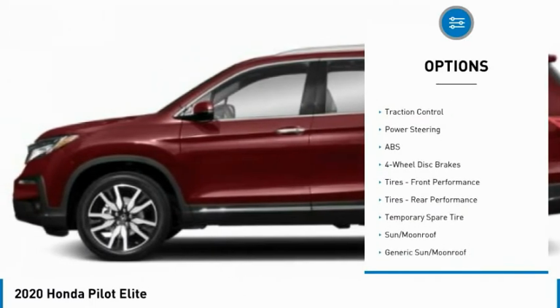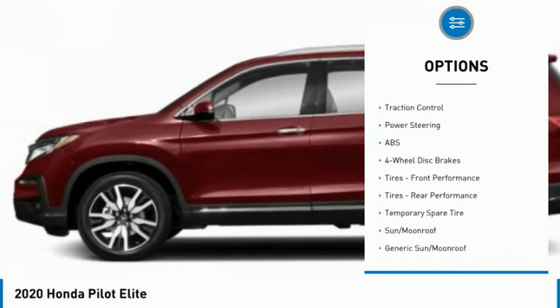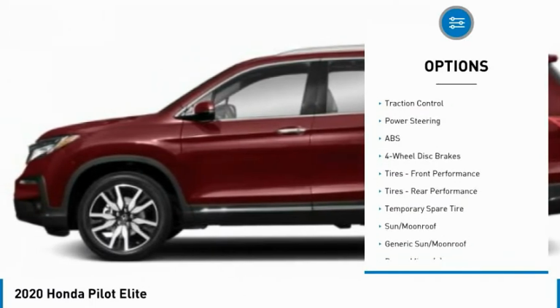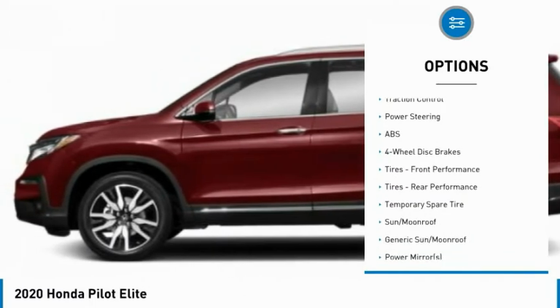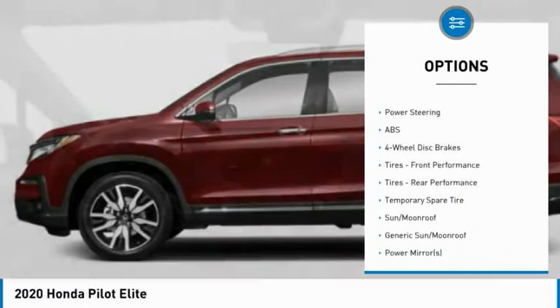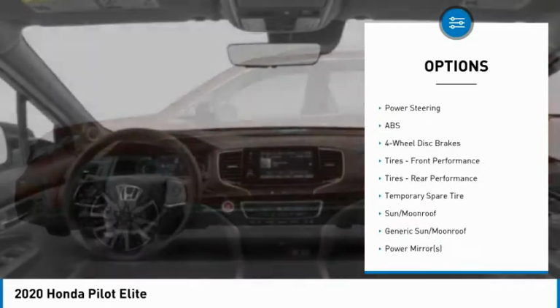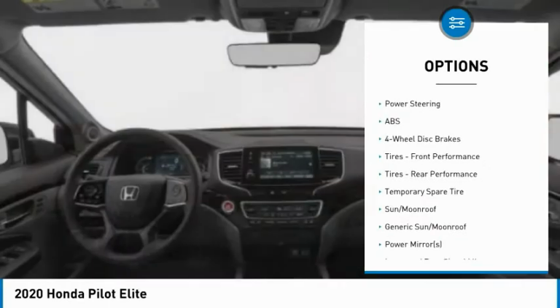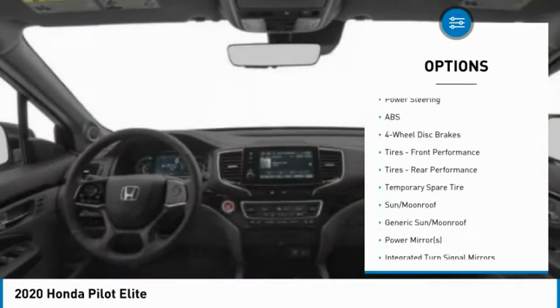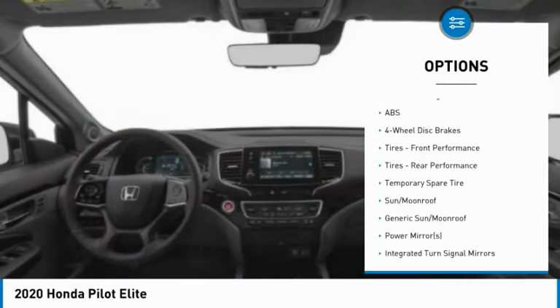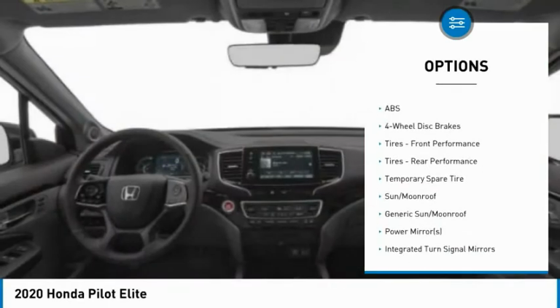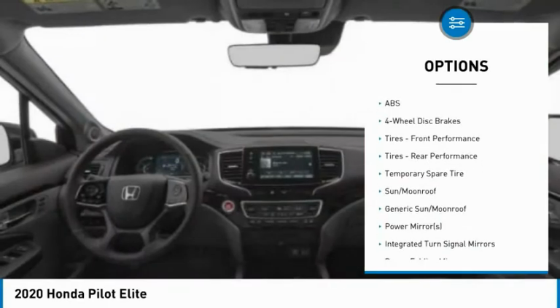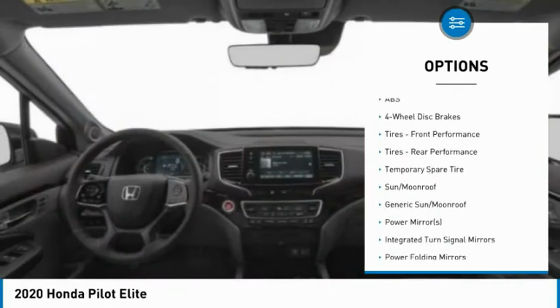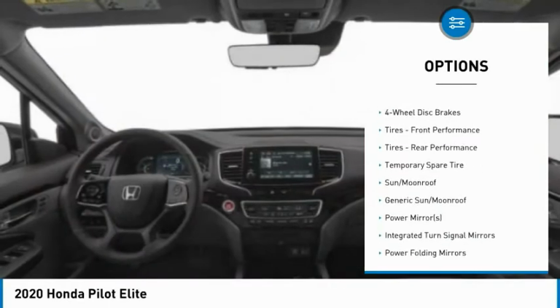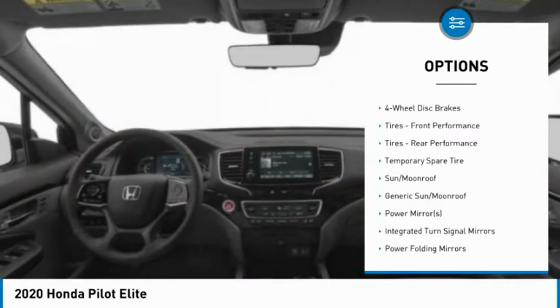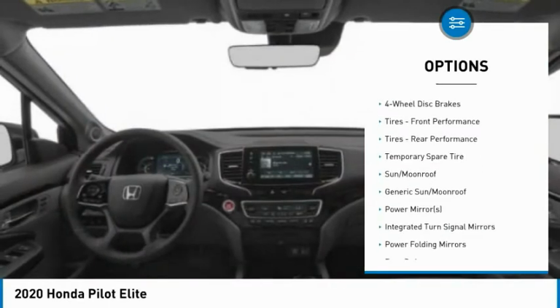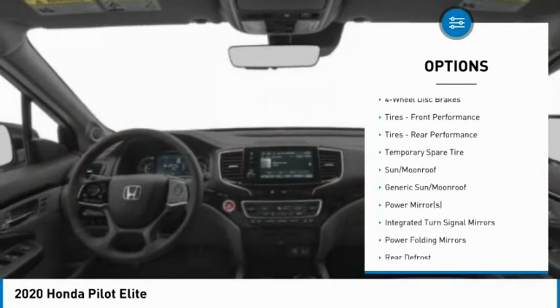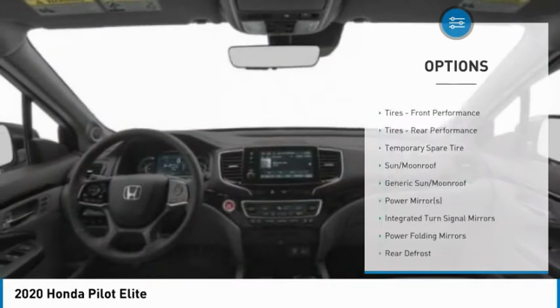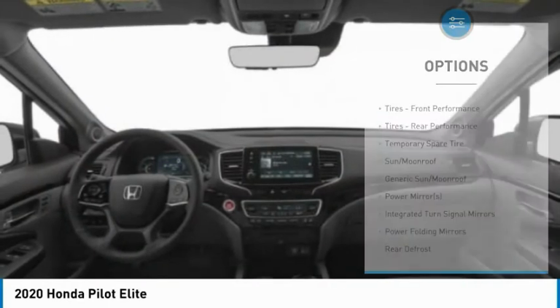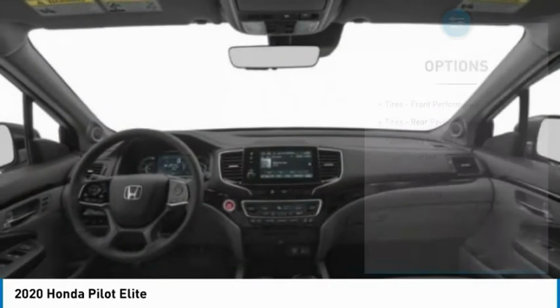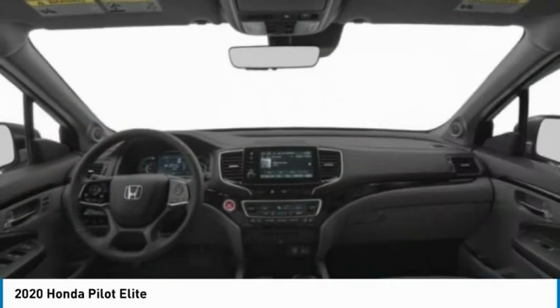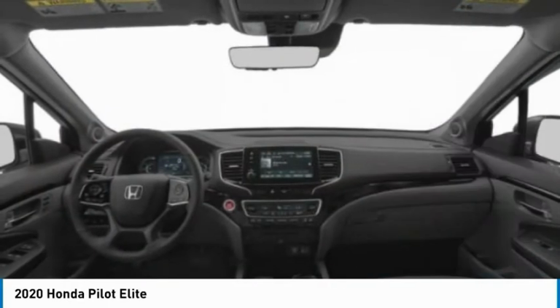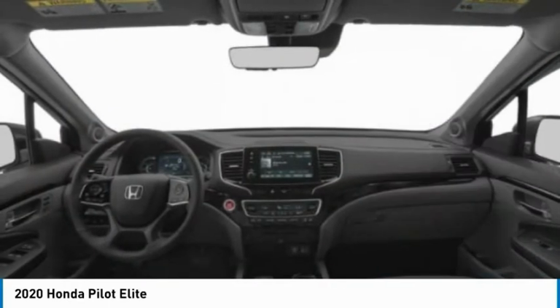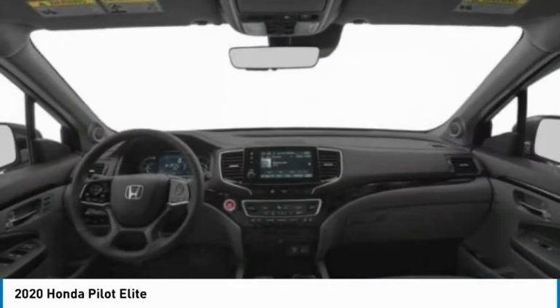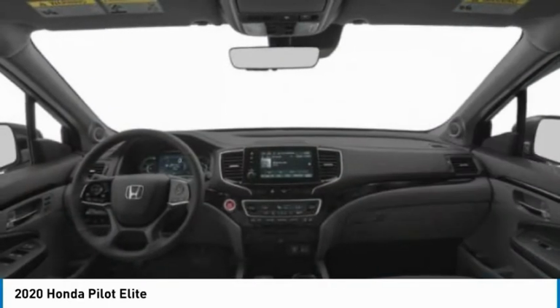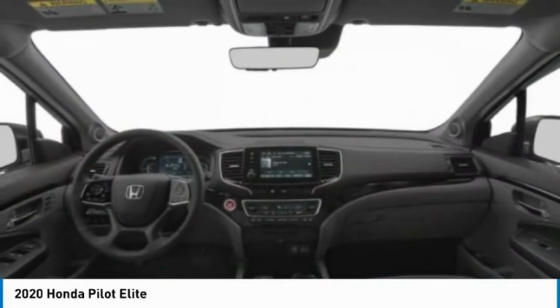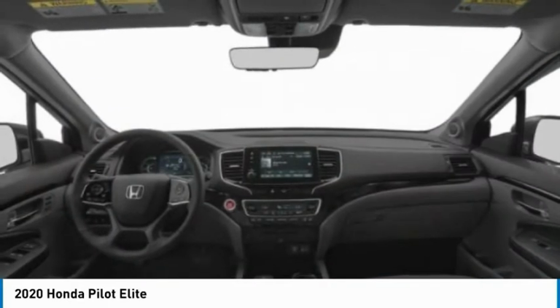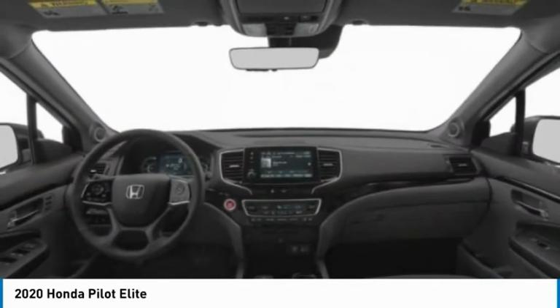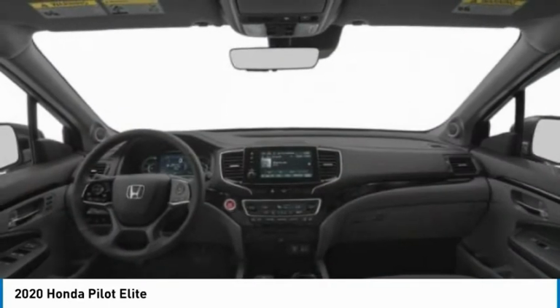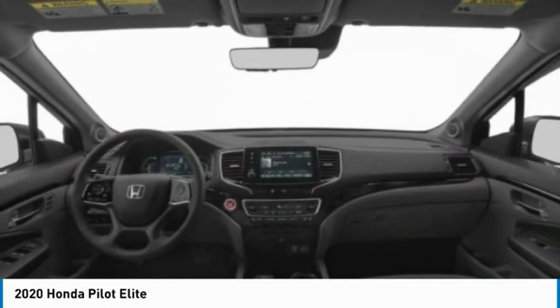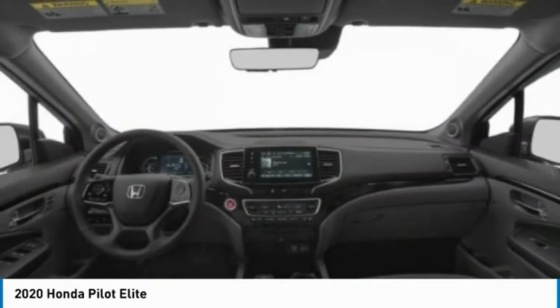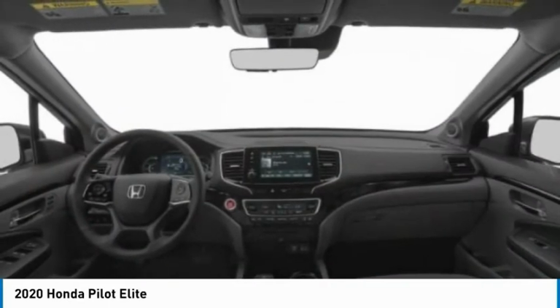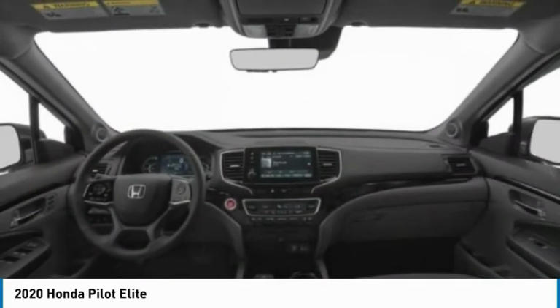Aluminum wheels, rear spoiler, power lift gate, brake assist, traction control.